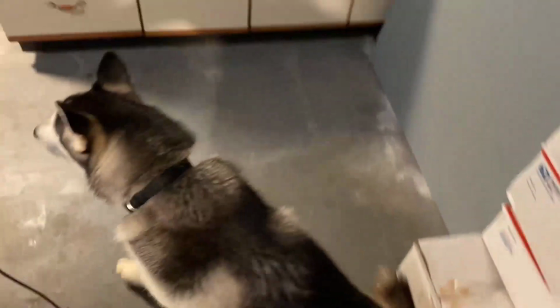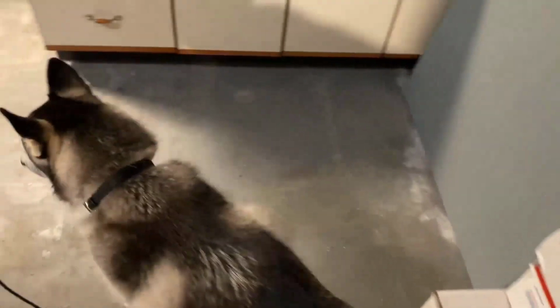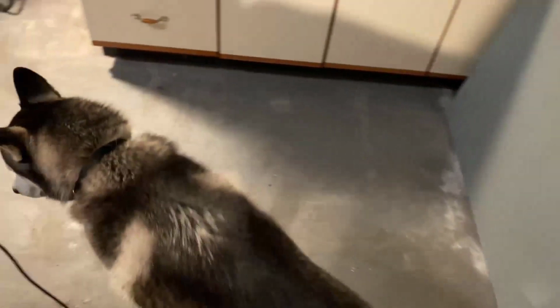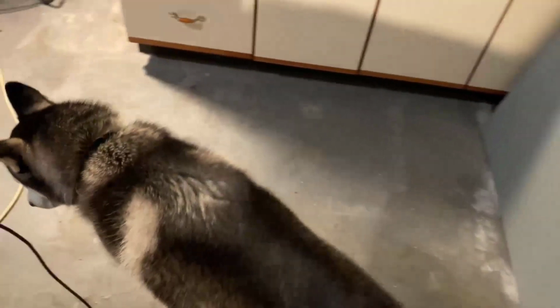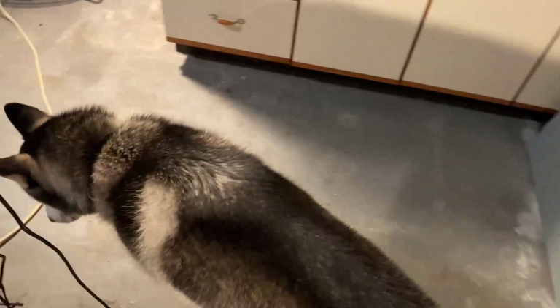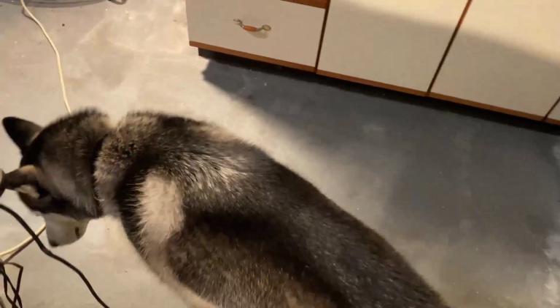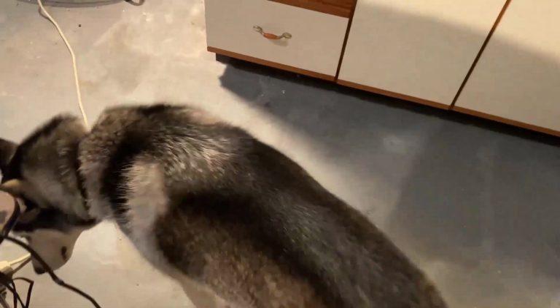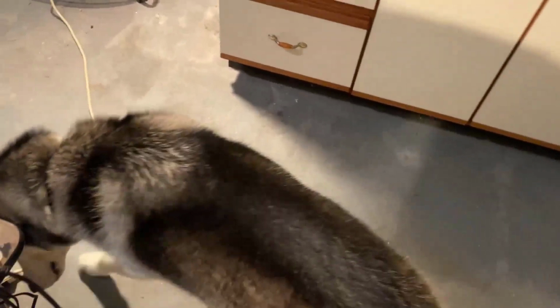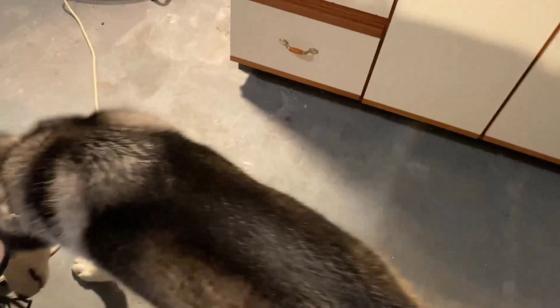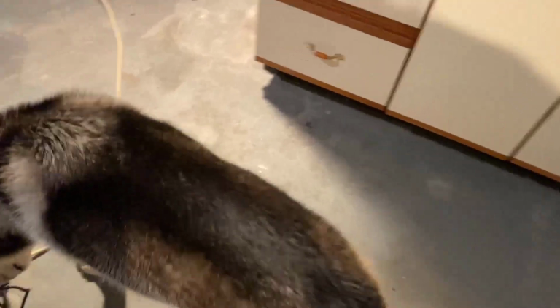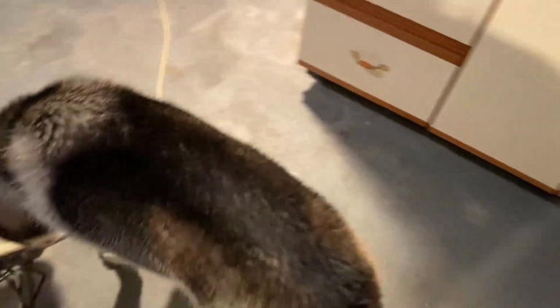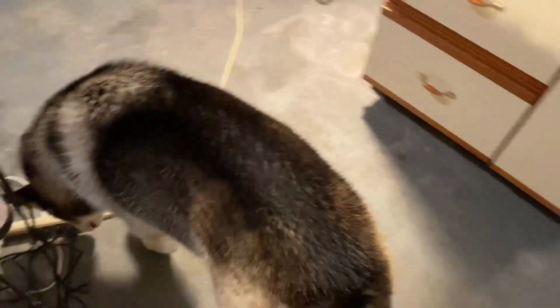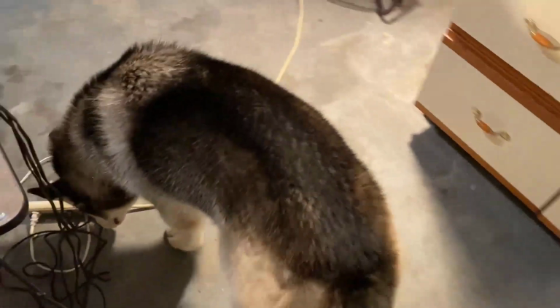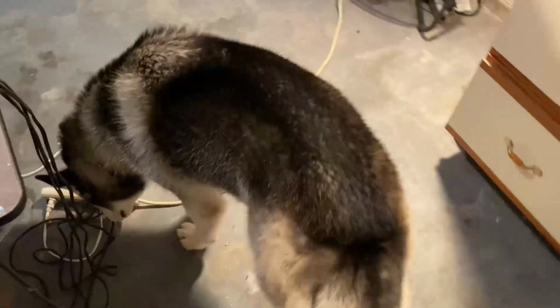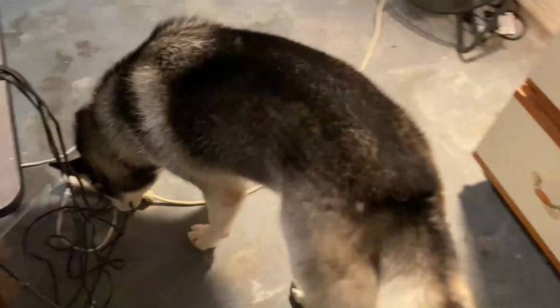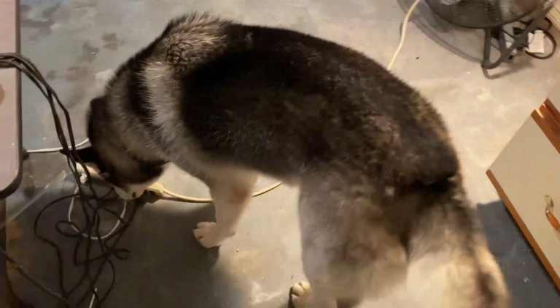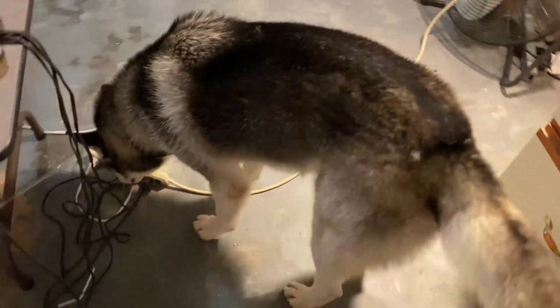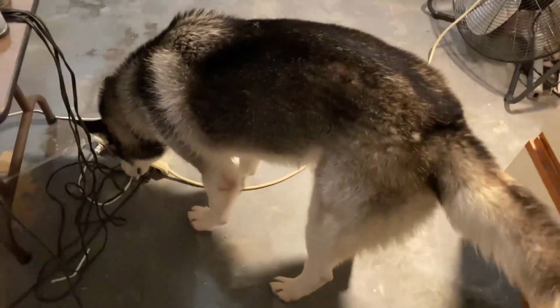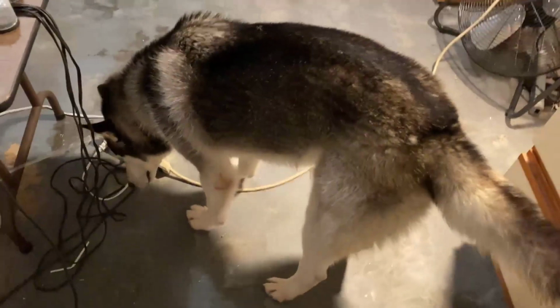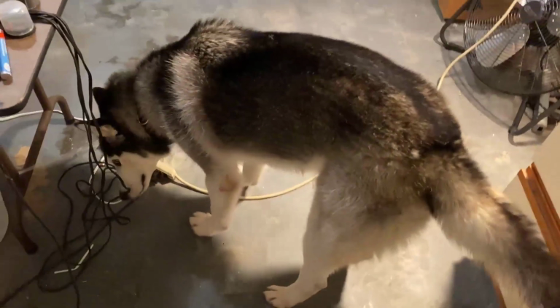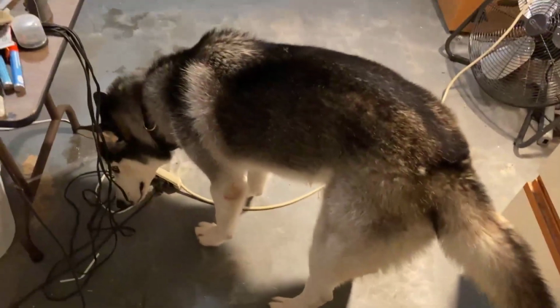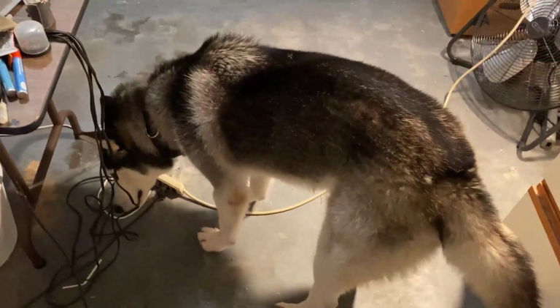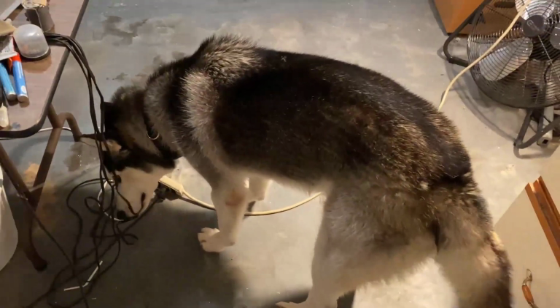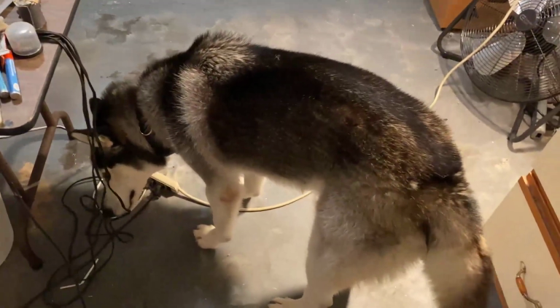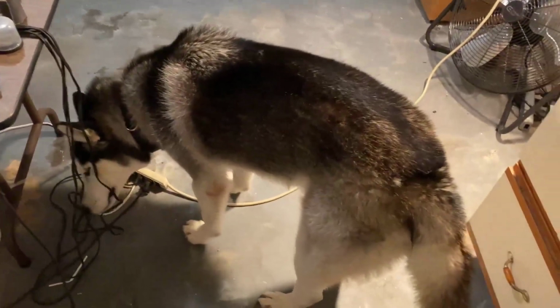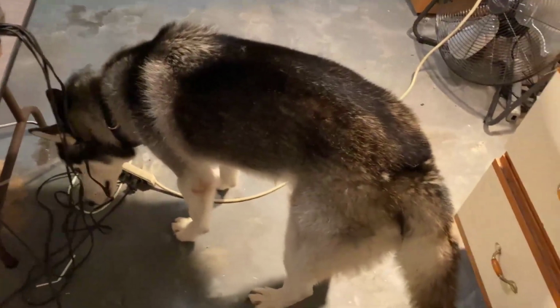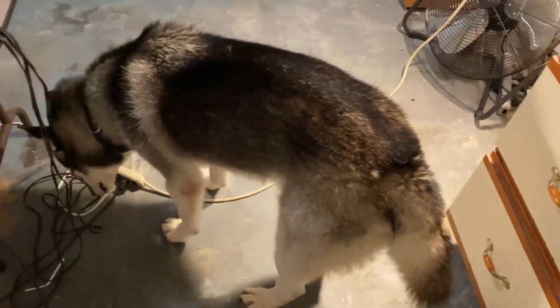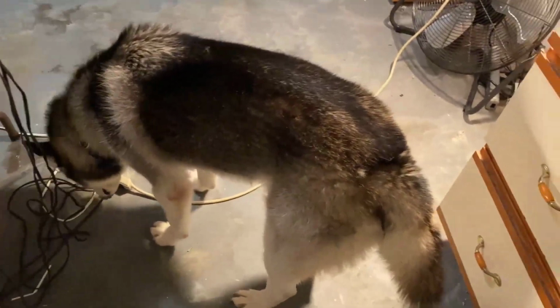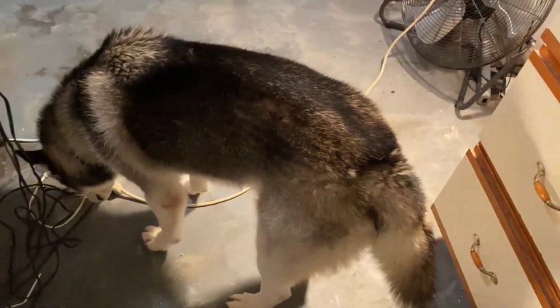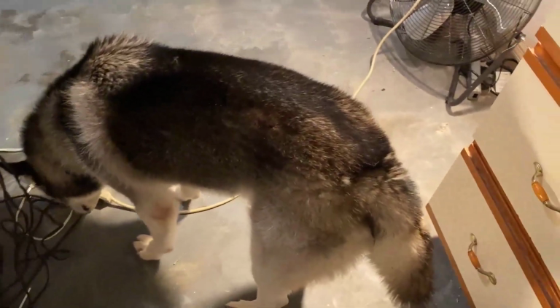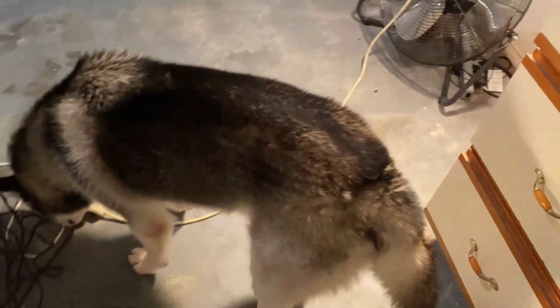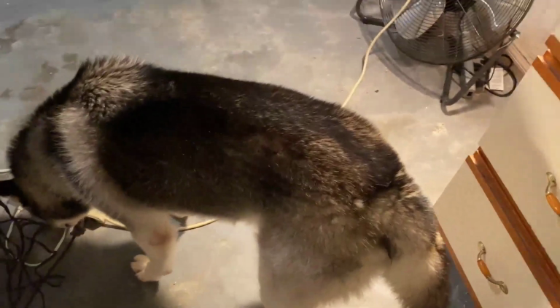That's the new addition to the family right there — London, a Husky. Great dog, just love him to death.